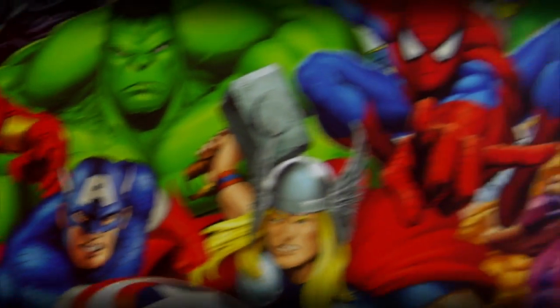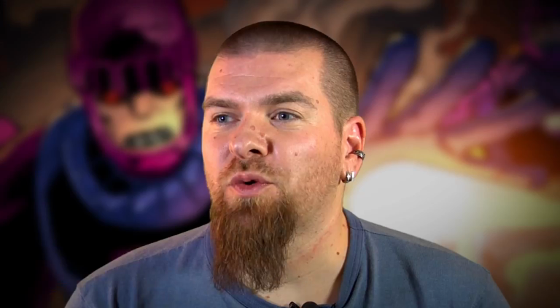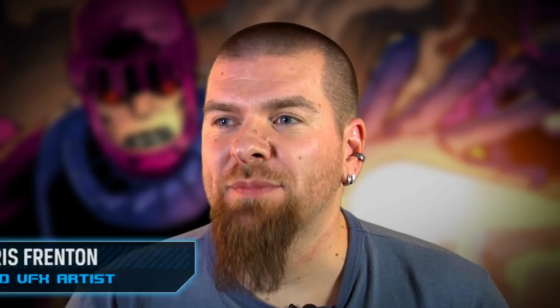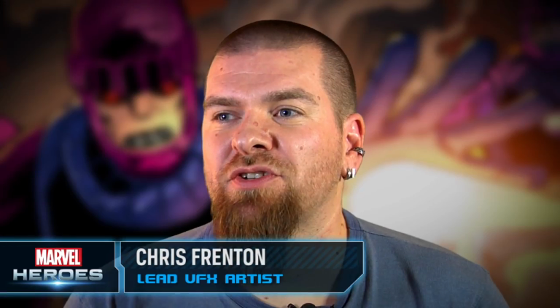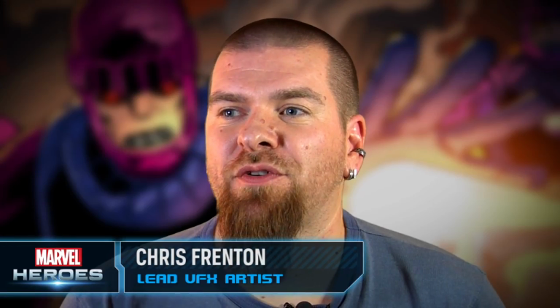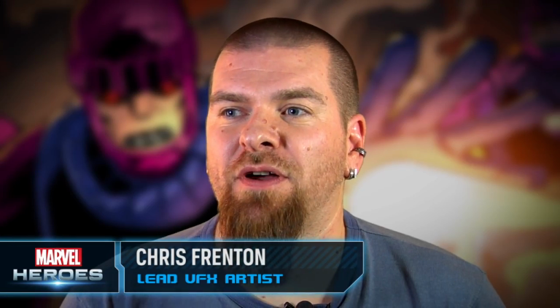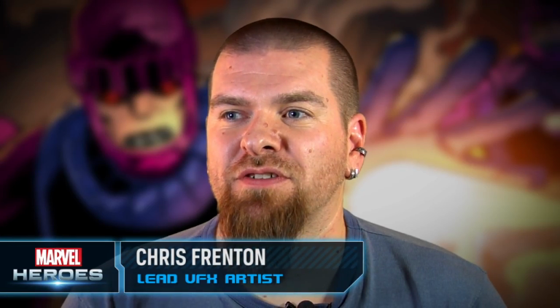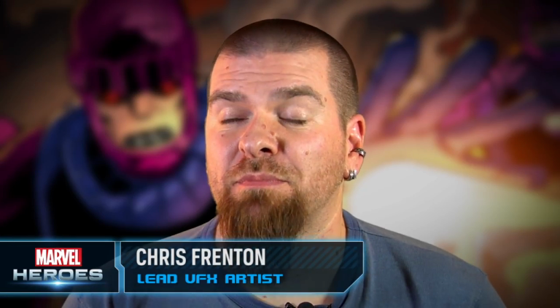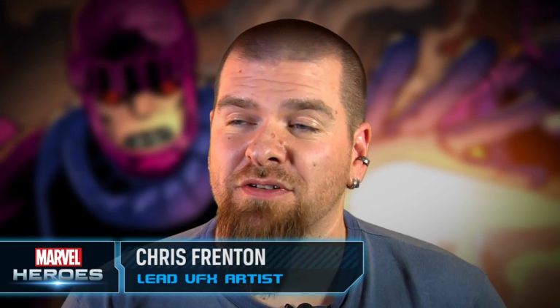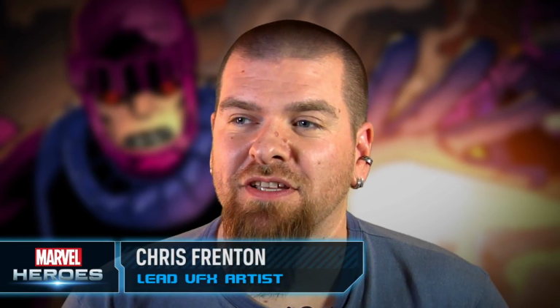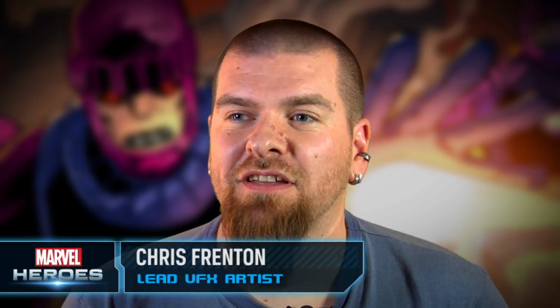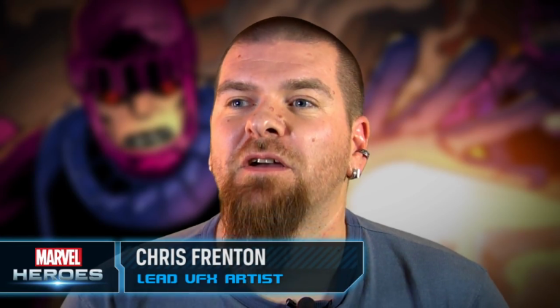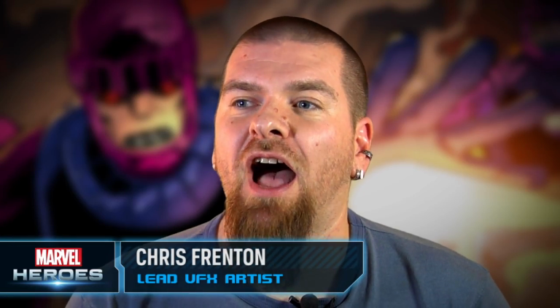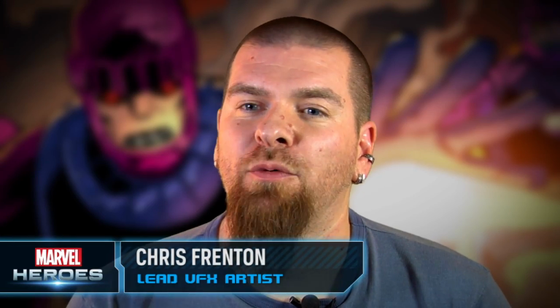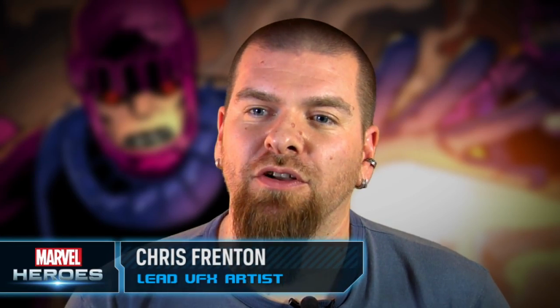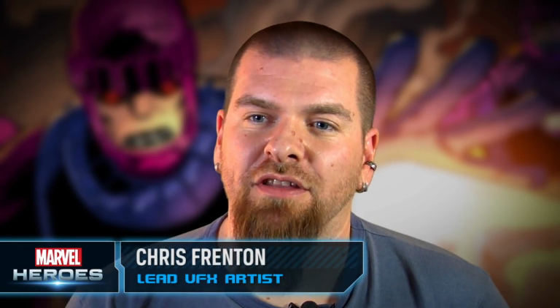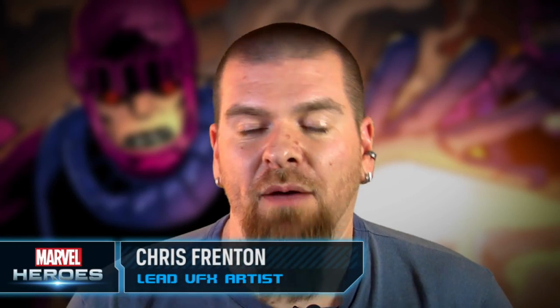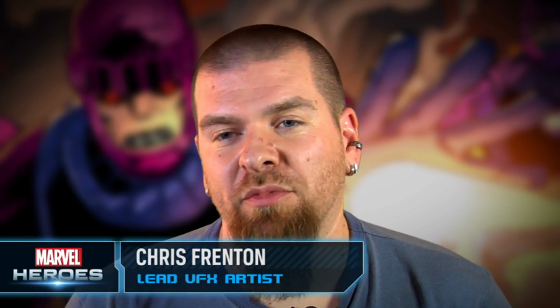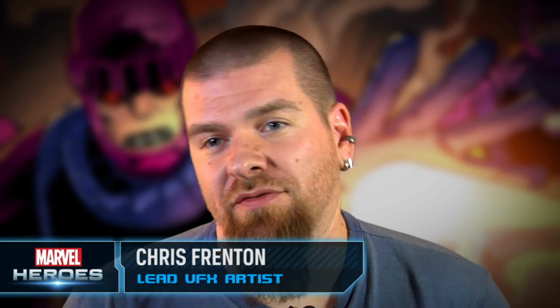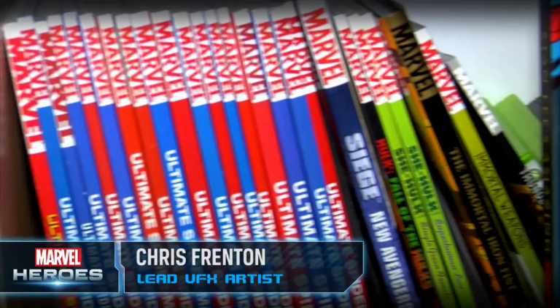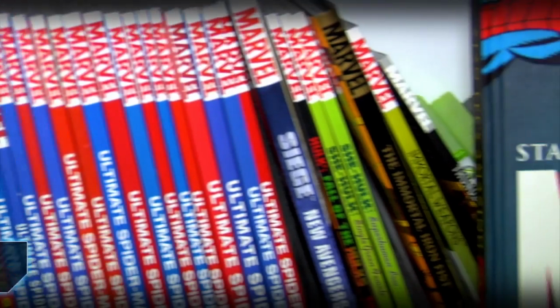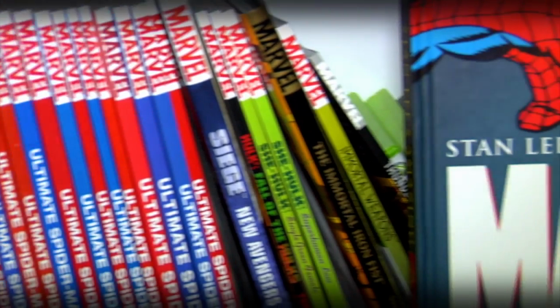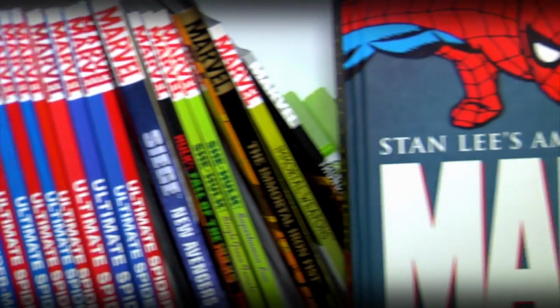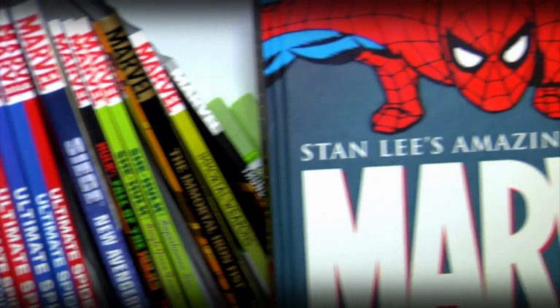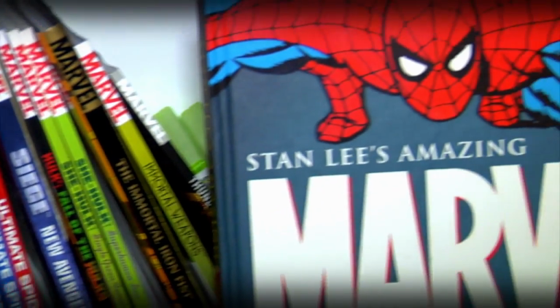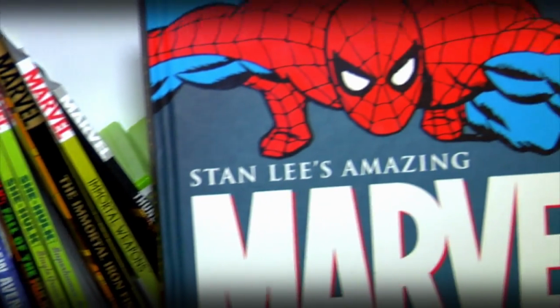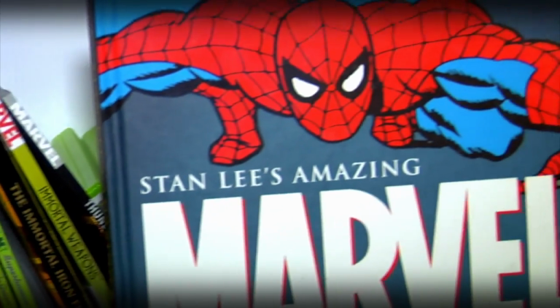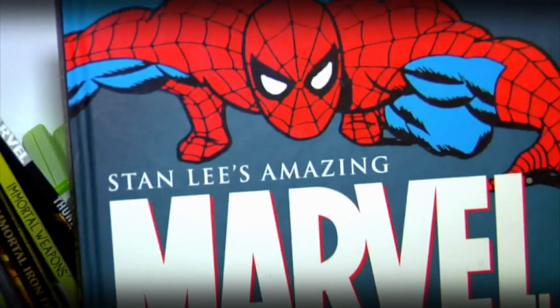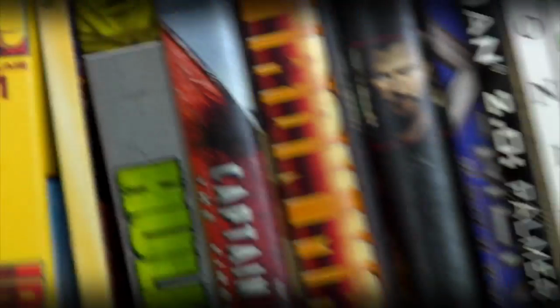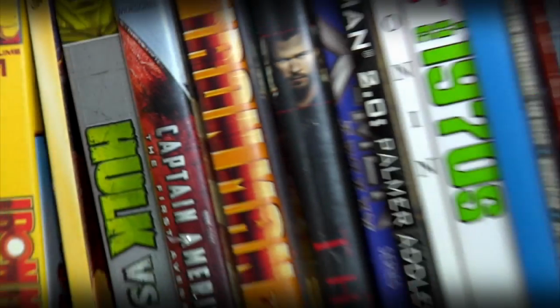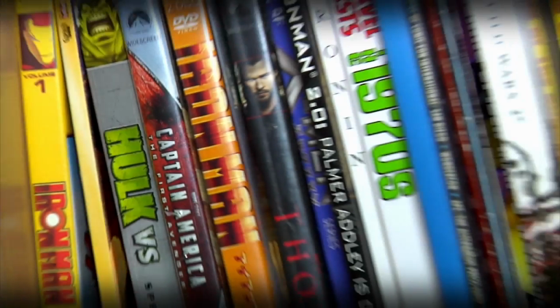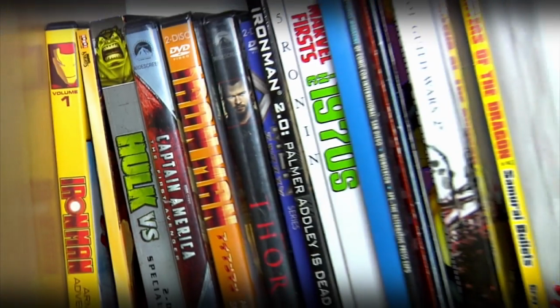When searching for reference, I will look at the comic books first. That's where the history's at. That's where I get all my ideas.